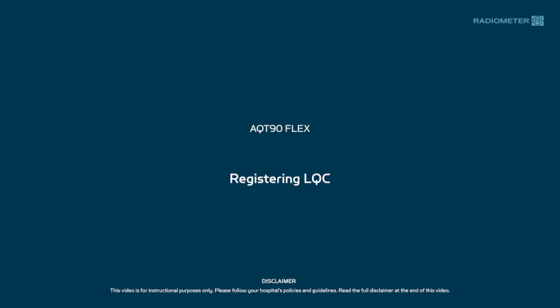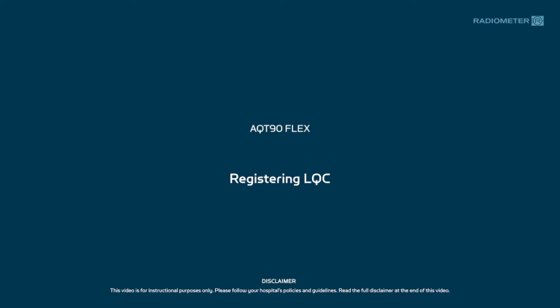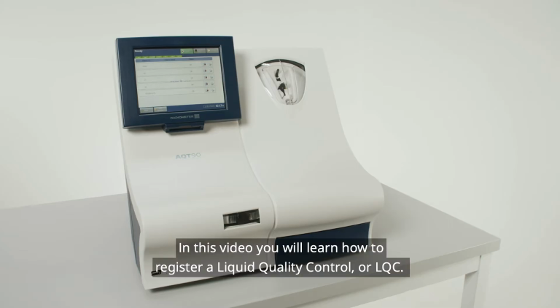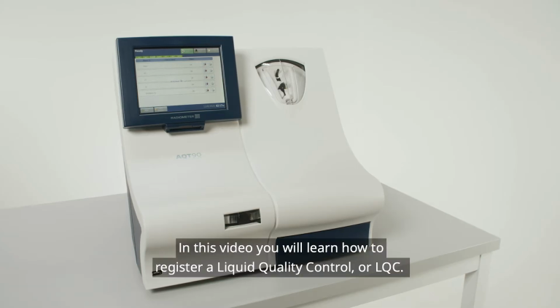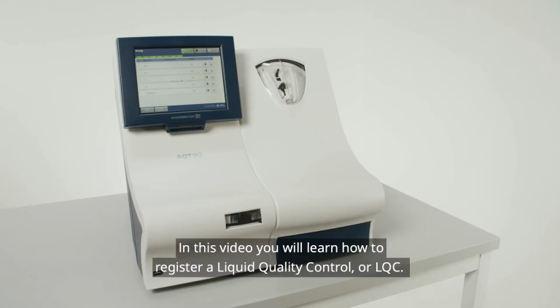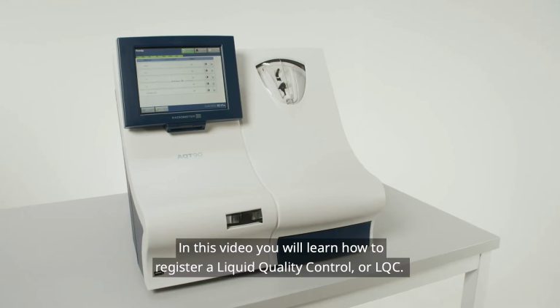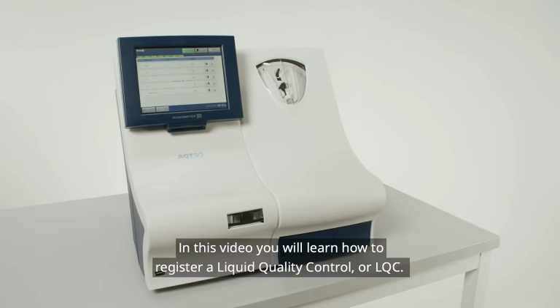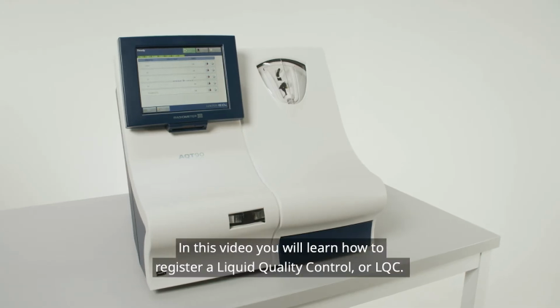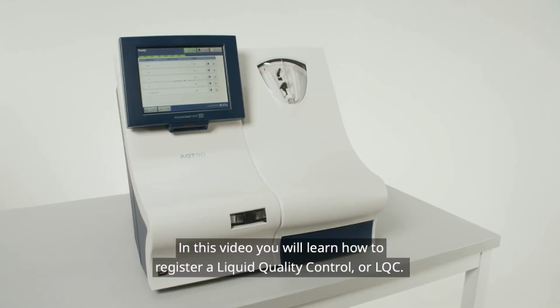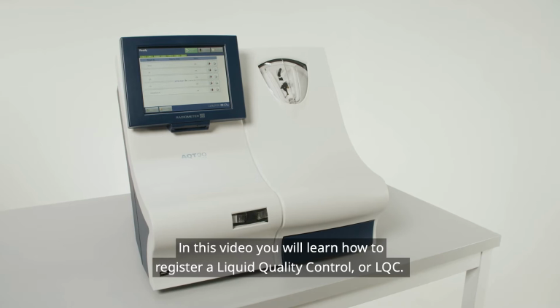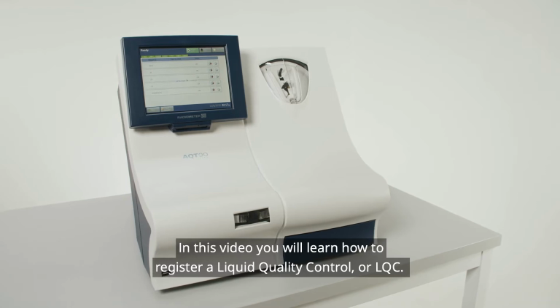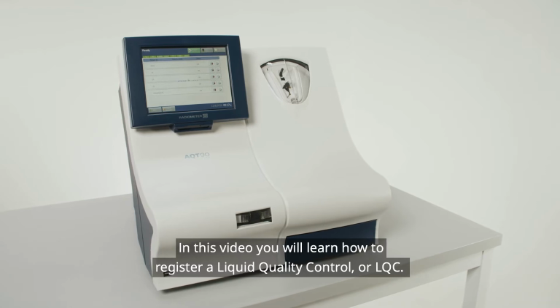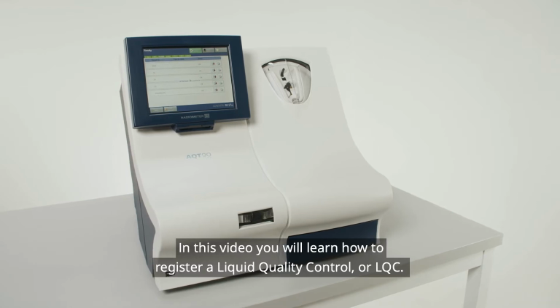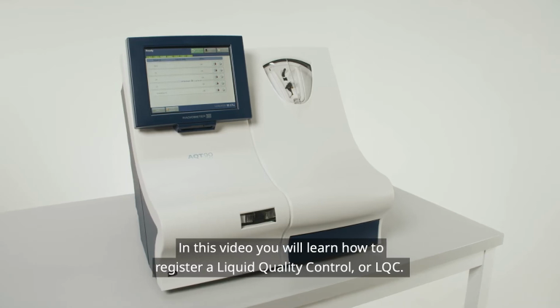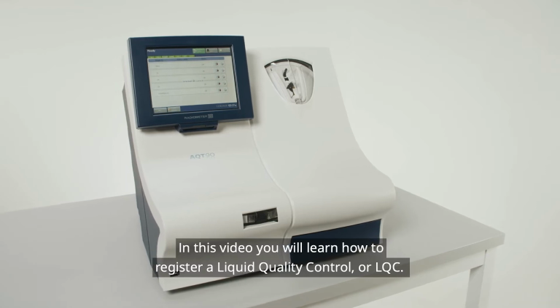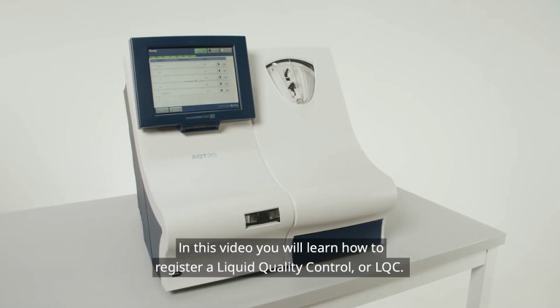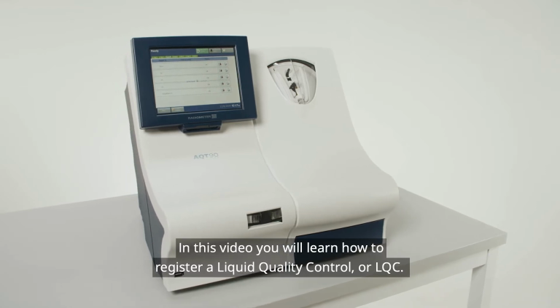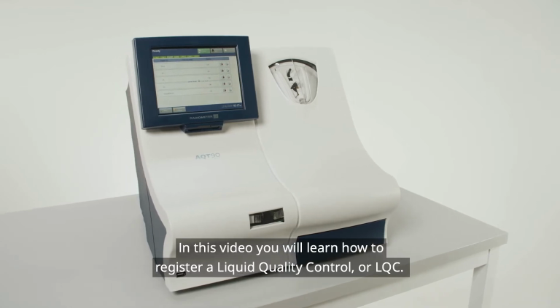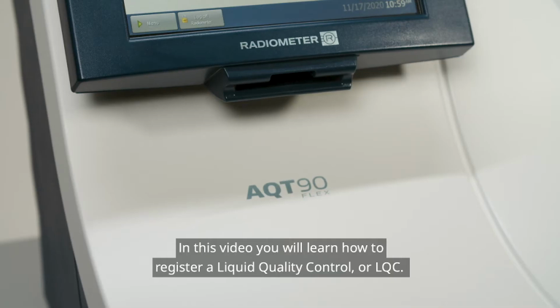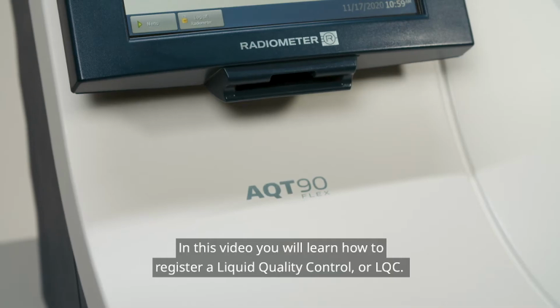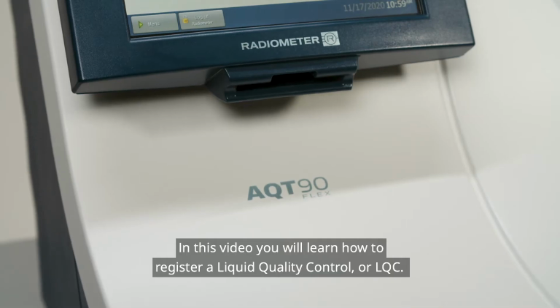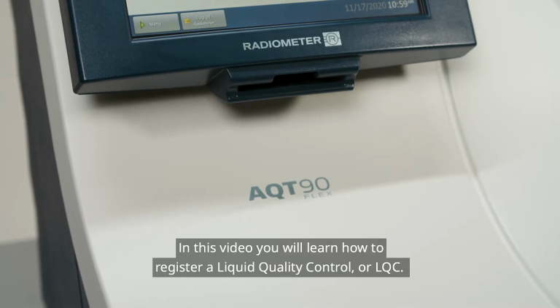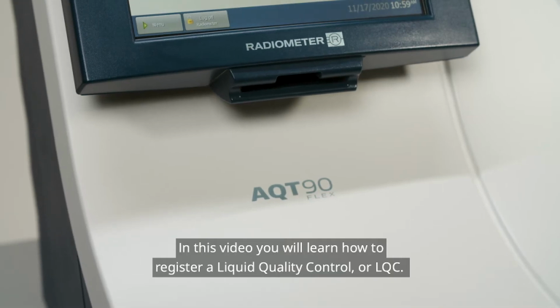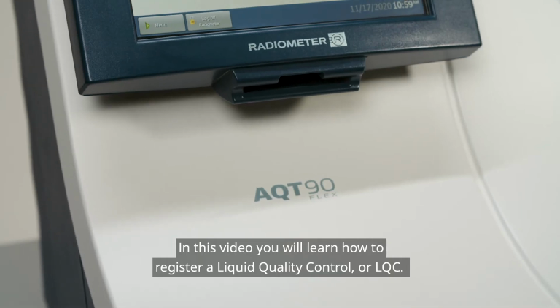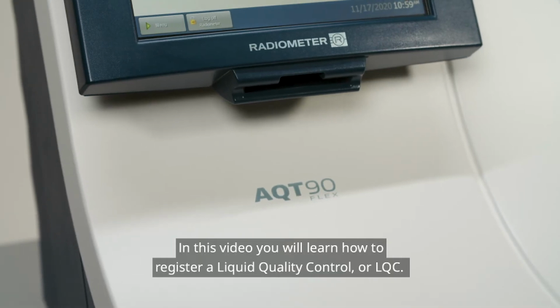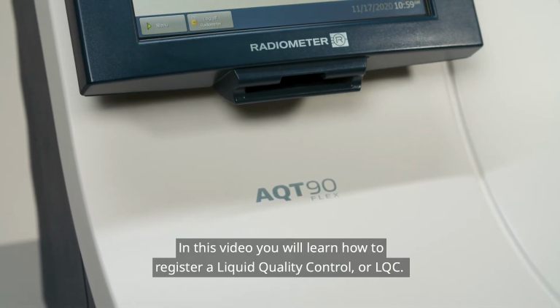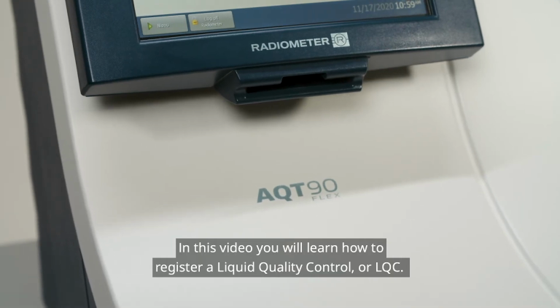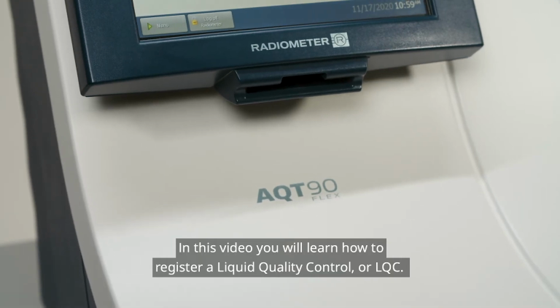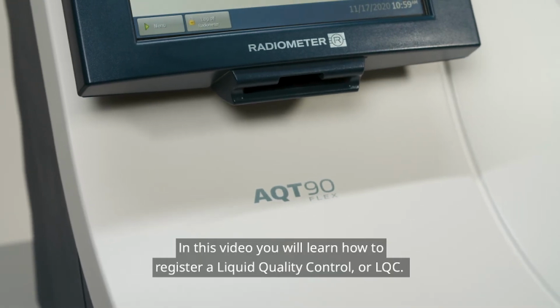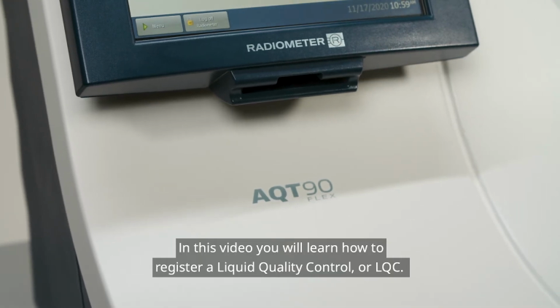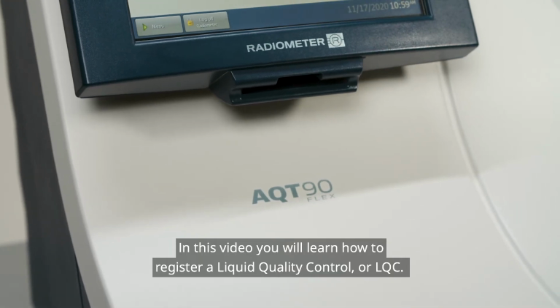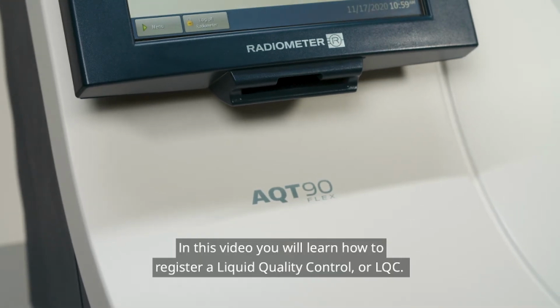In this video, you will learn how to register a Liquid Quality Control, or LQC.